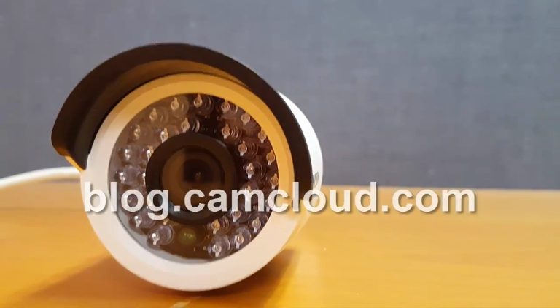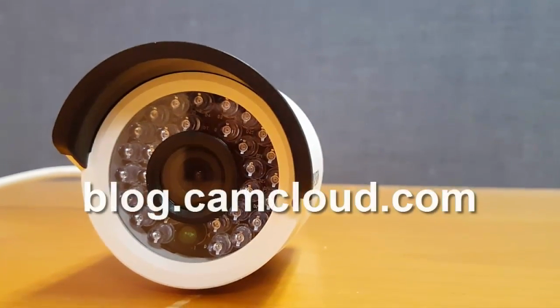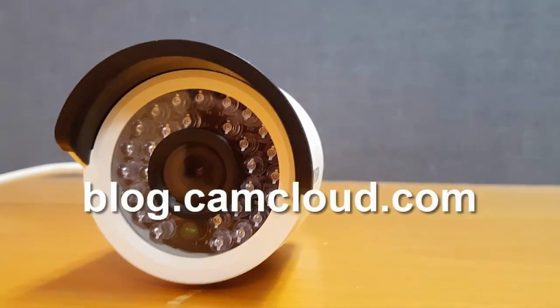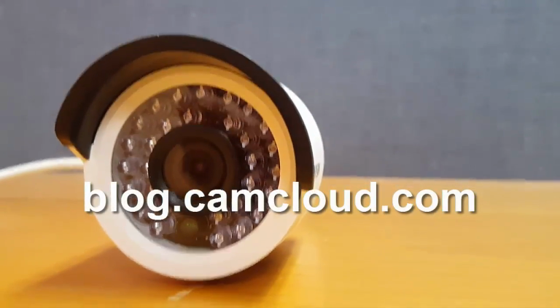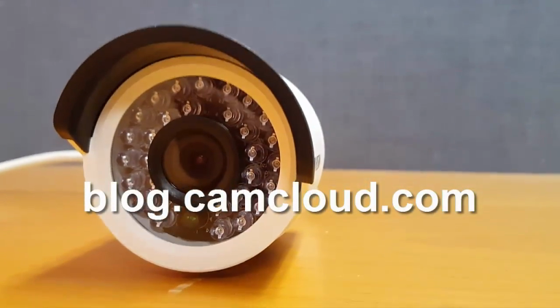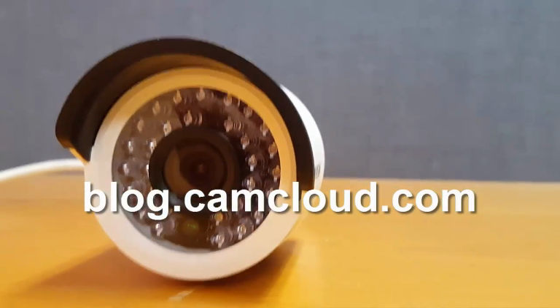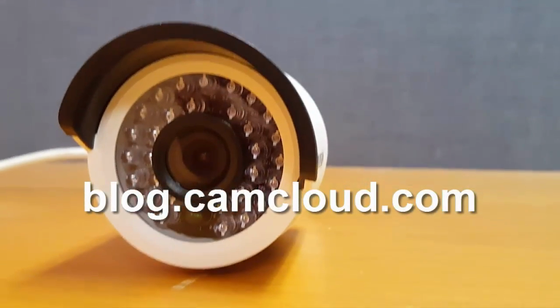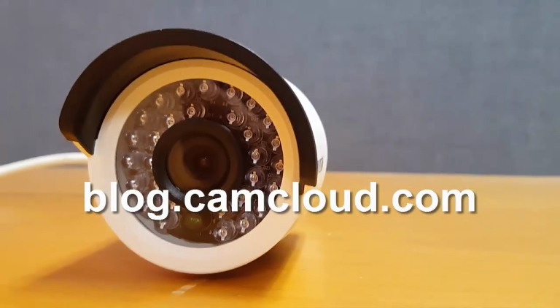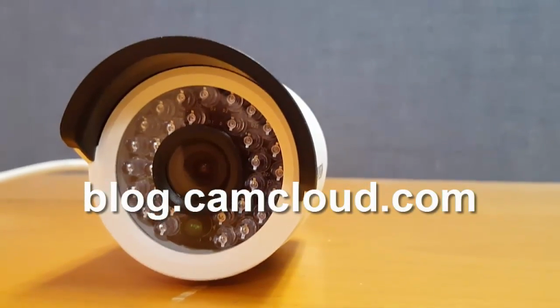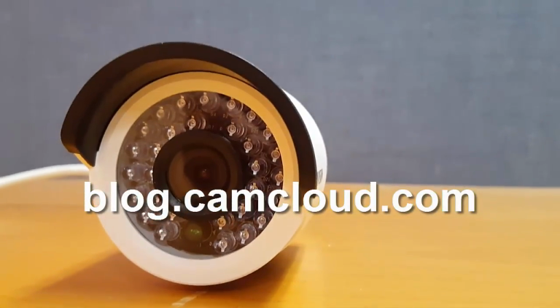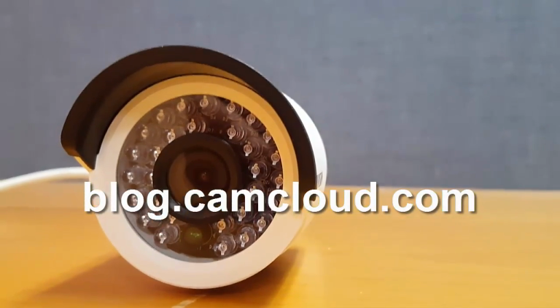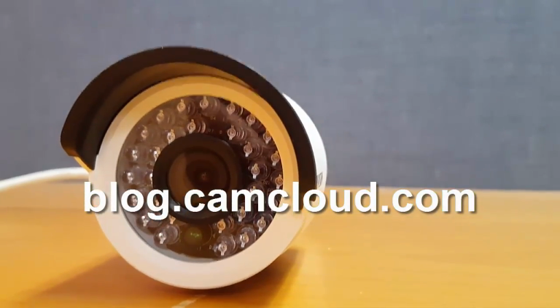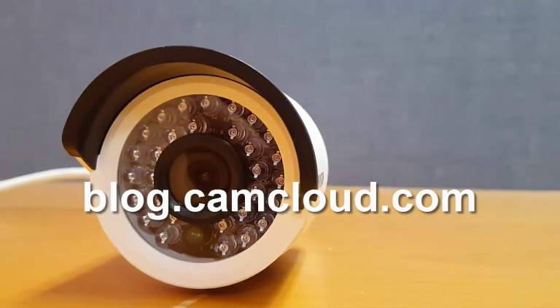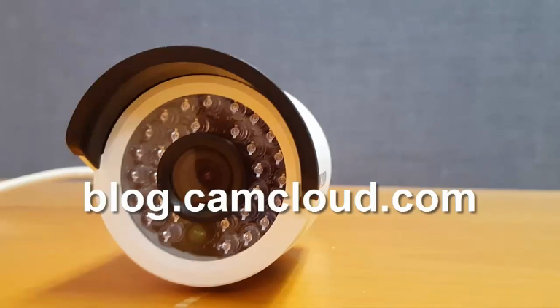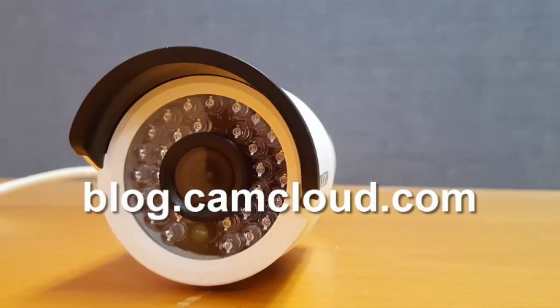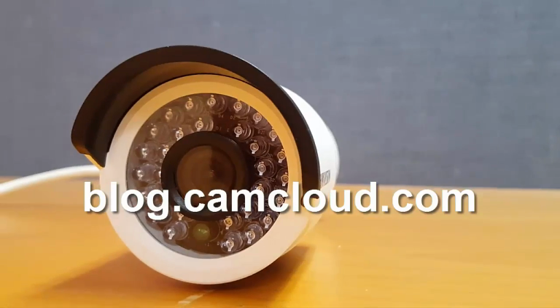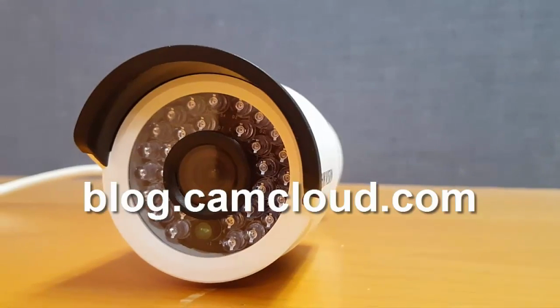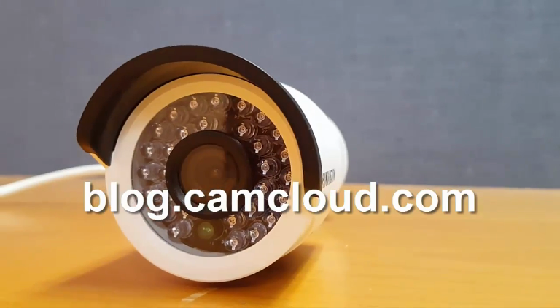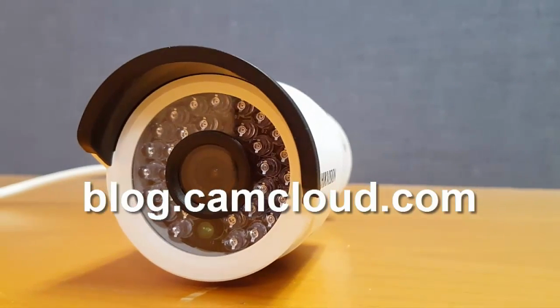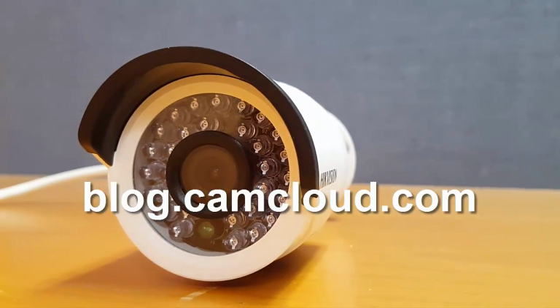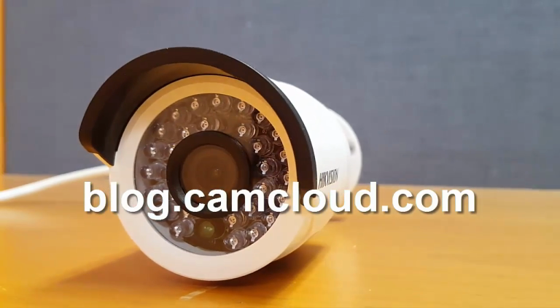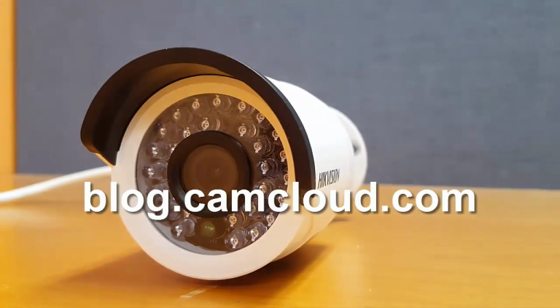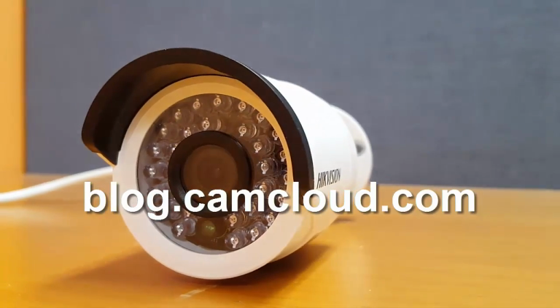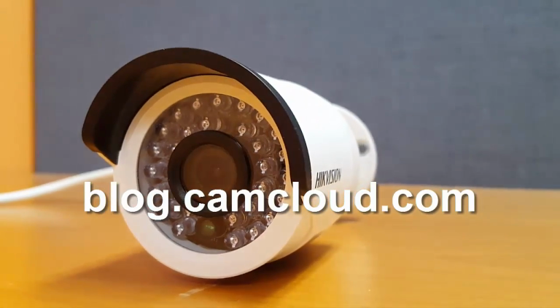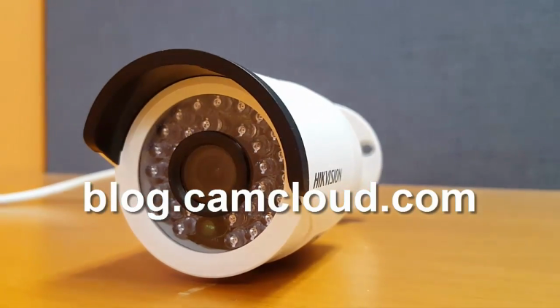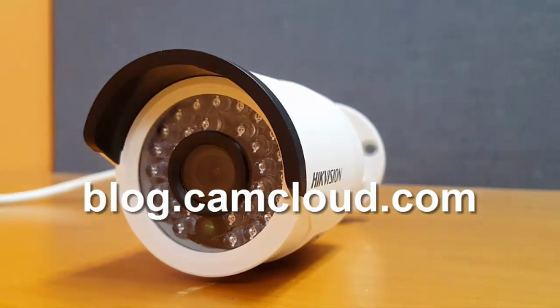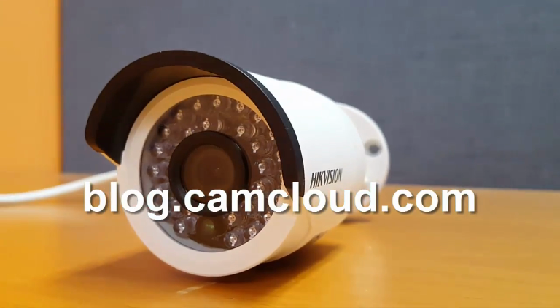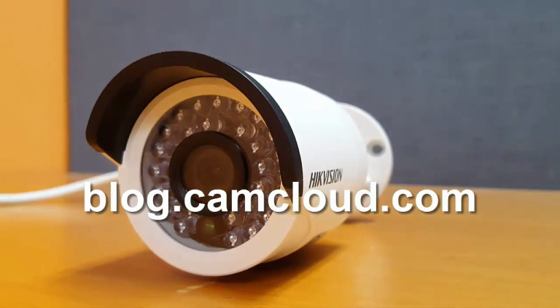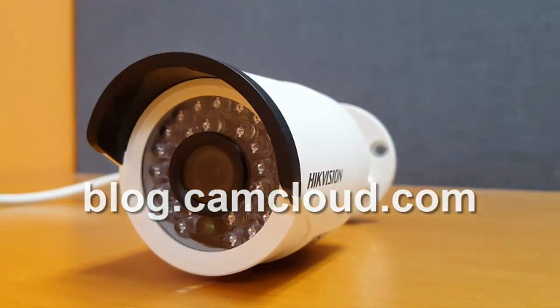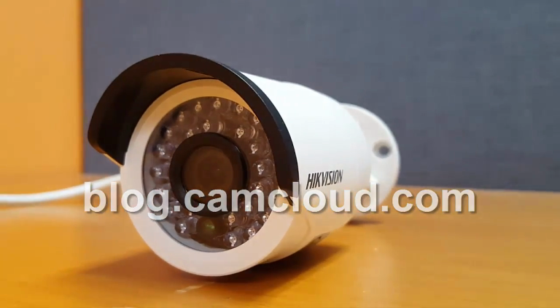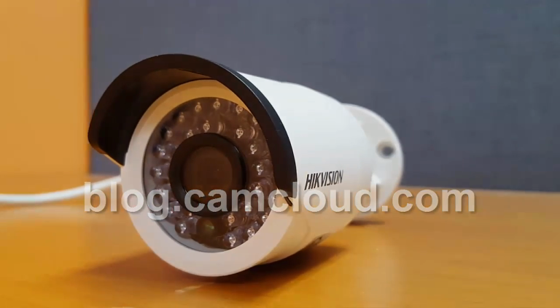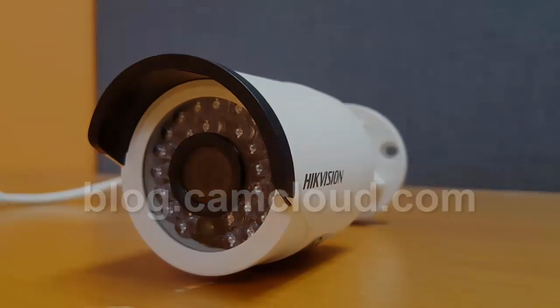For more IP camera reviews, head on to blog.camplot.com. Until next time.